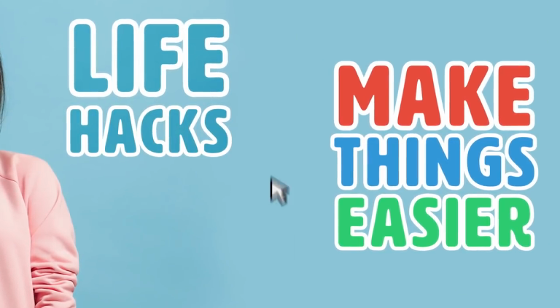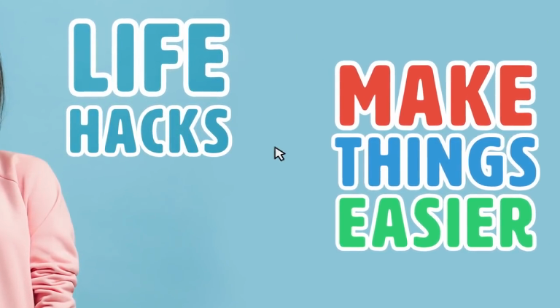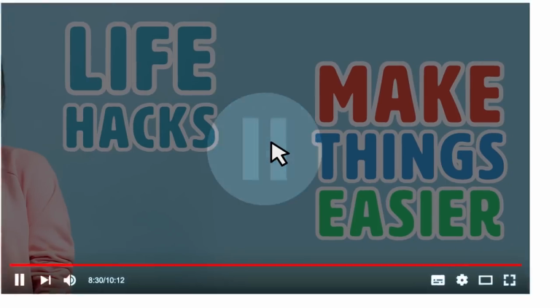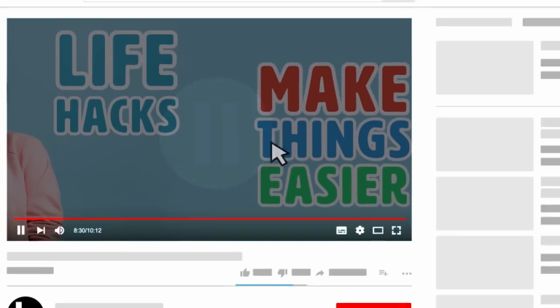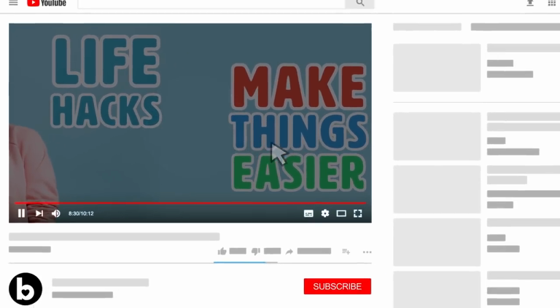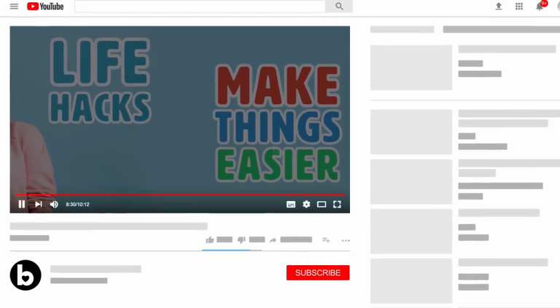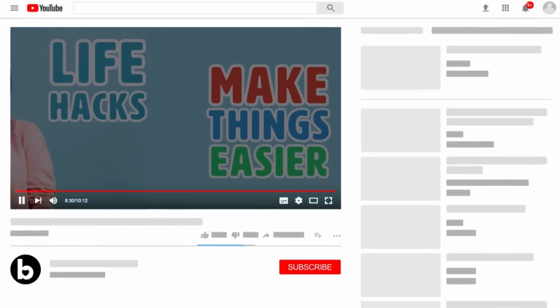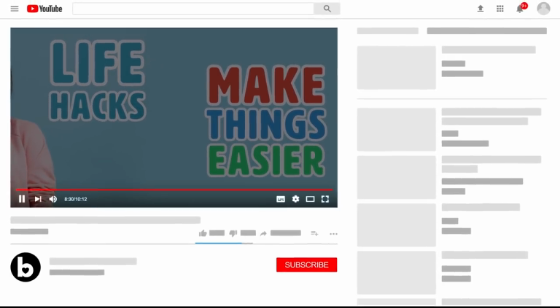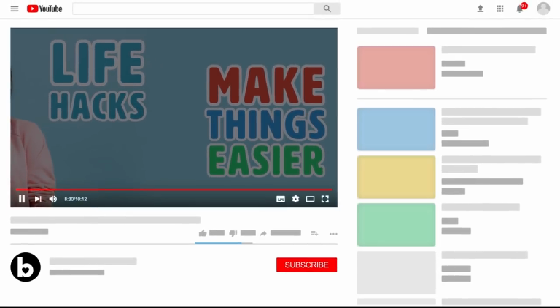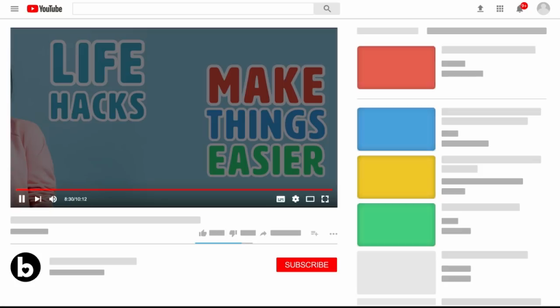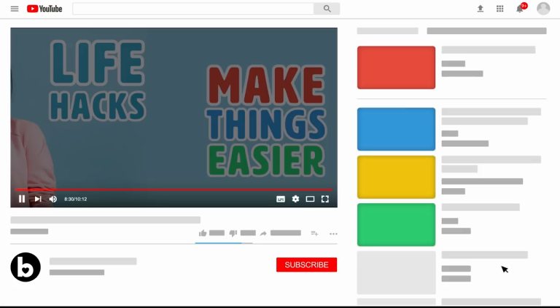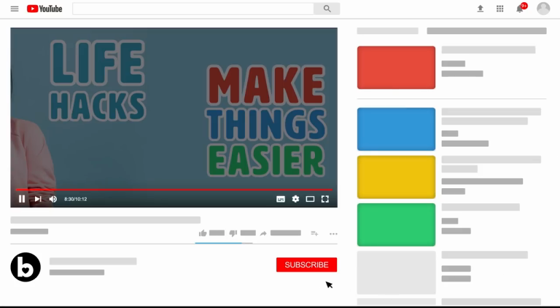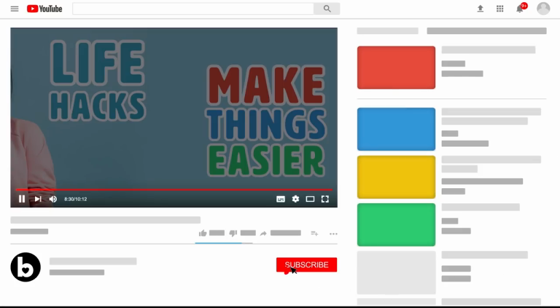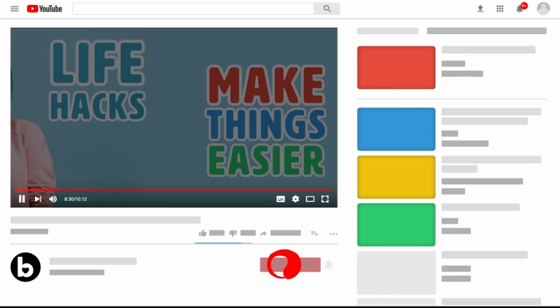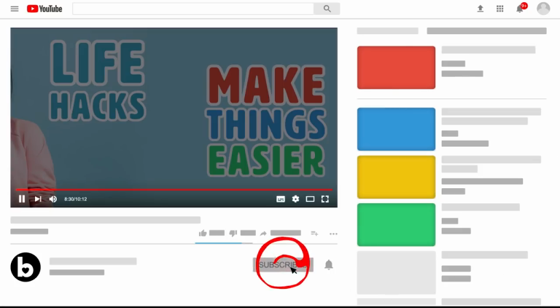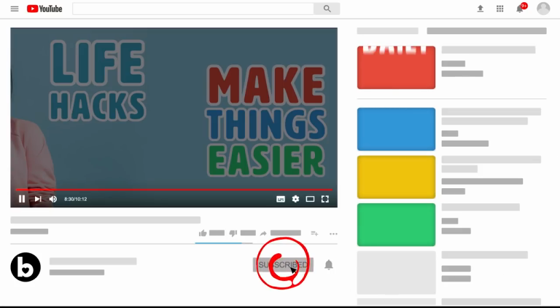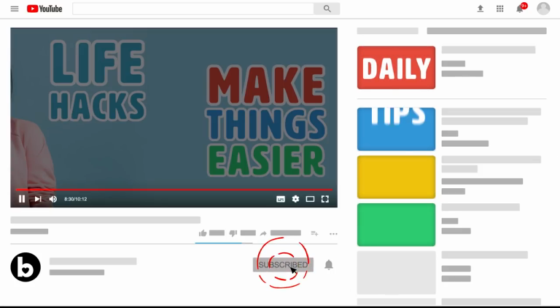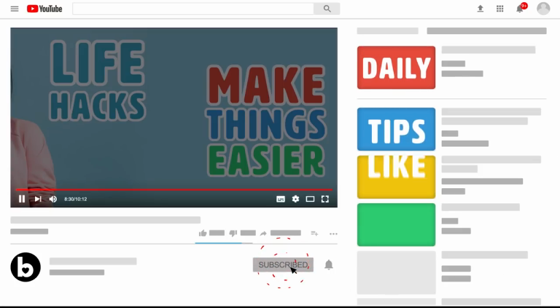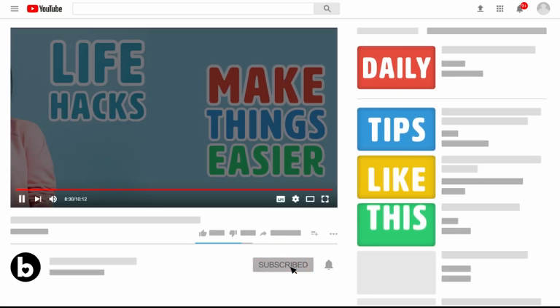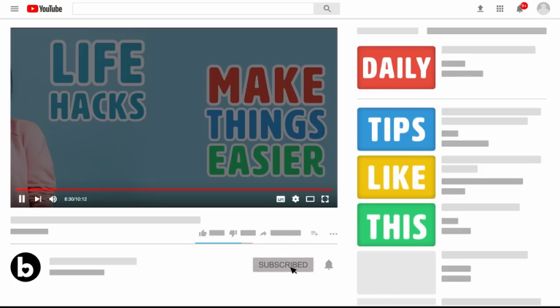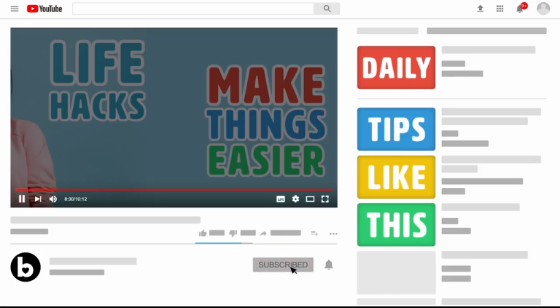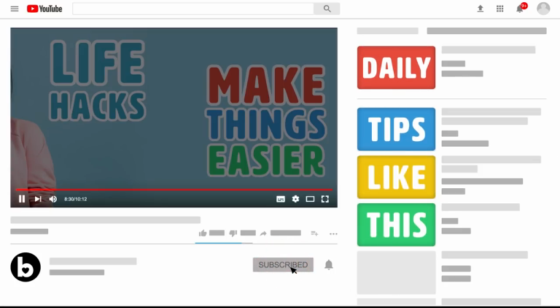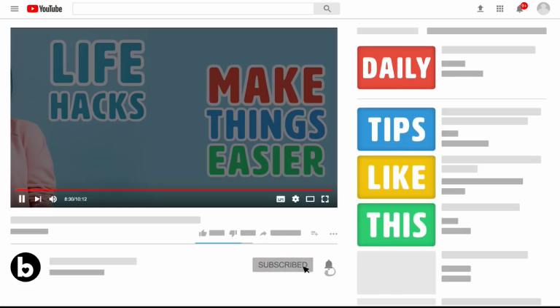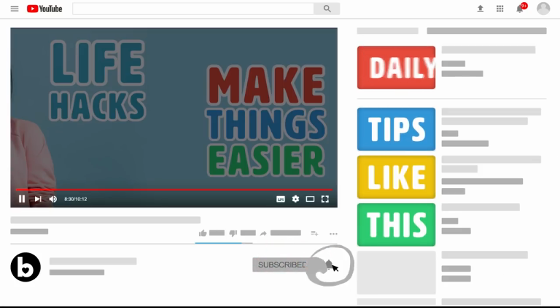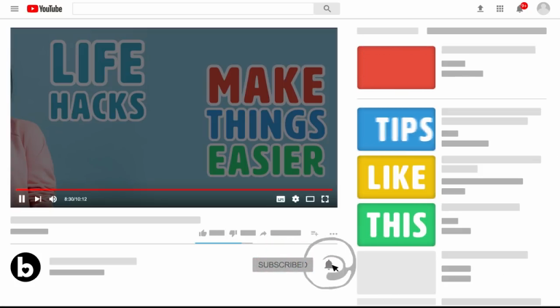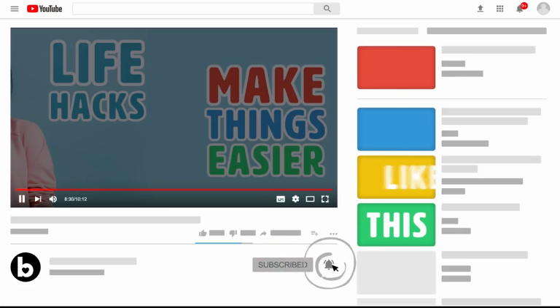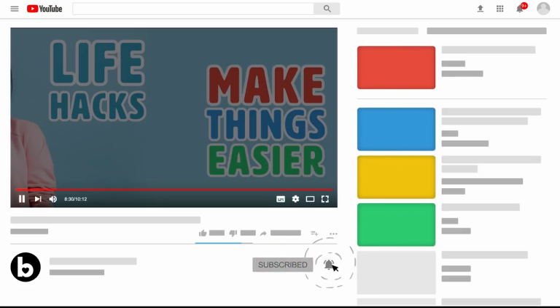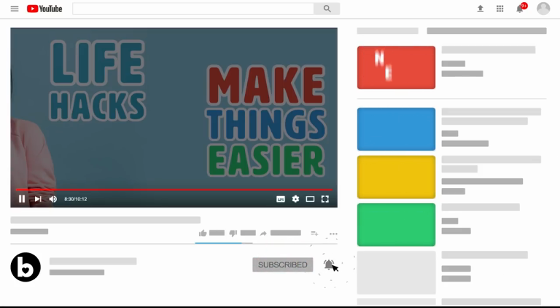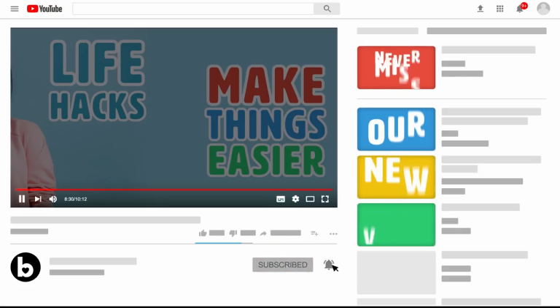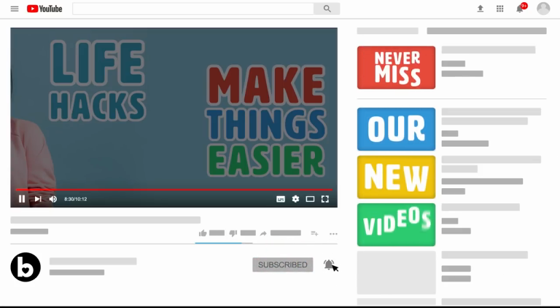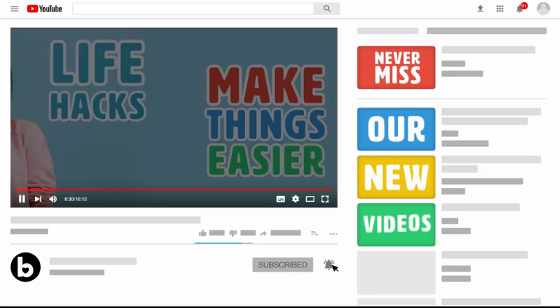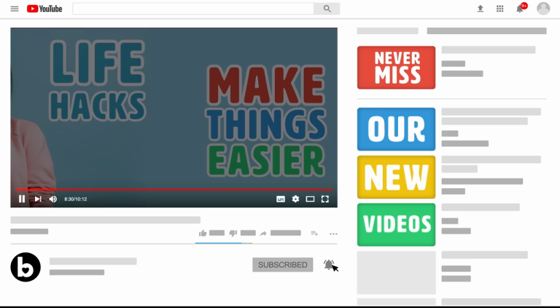Before we begin this video, don't forget to subscribe to our channel for more daily tips like this and turn on notifications so you never miss our new videos!